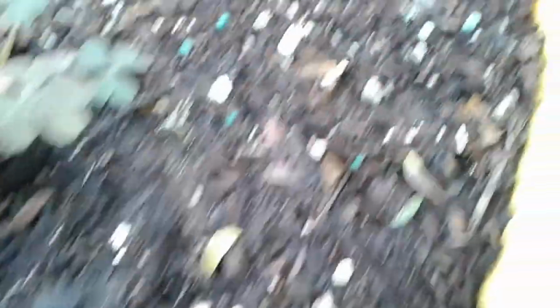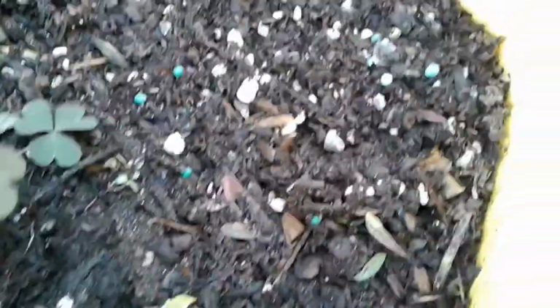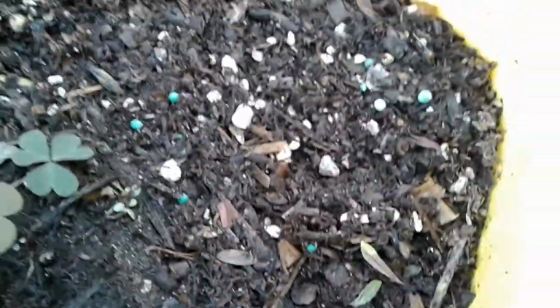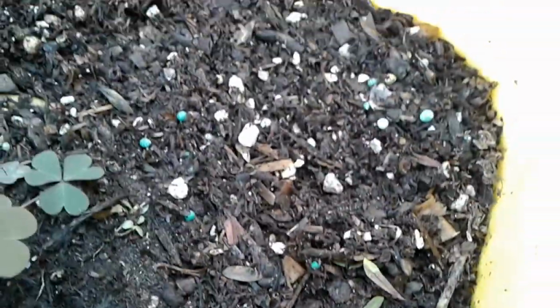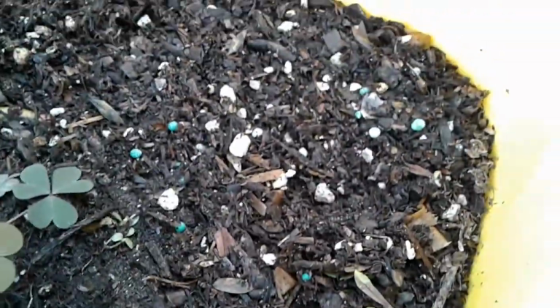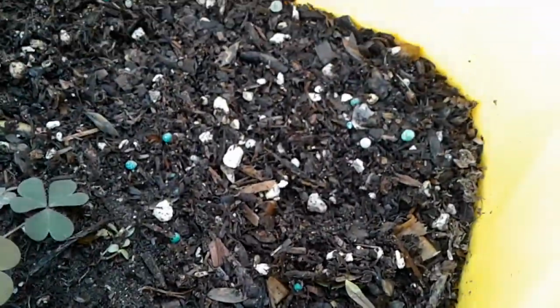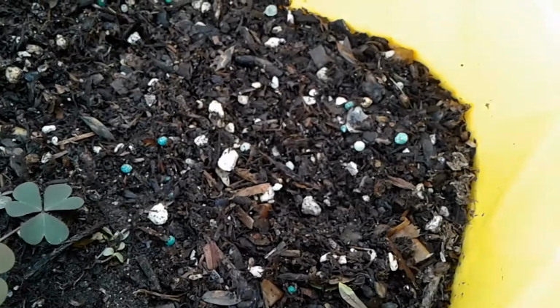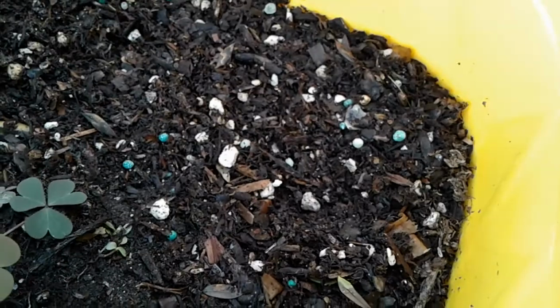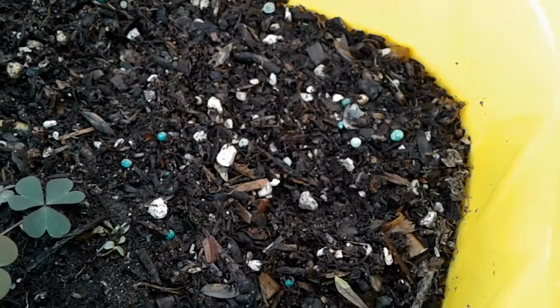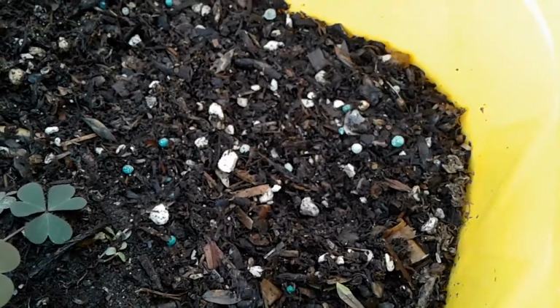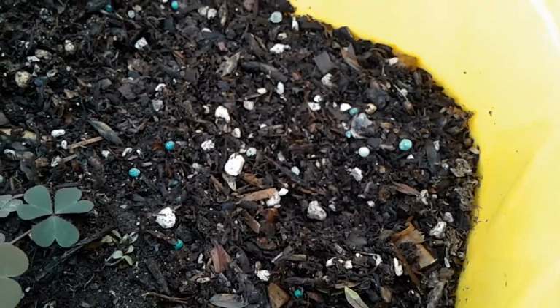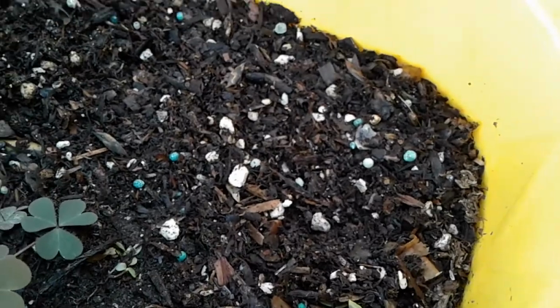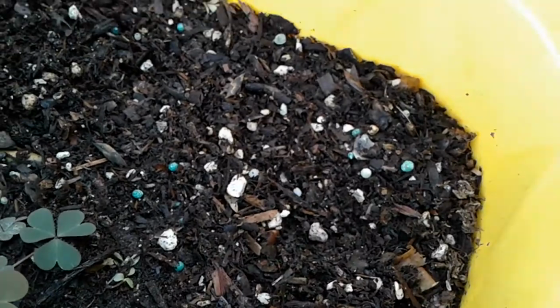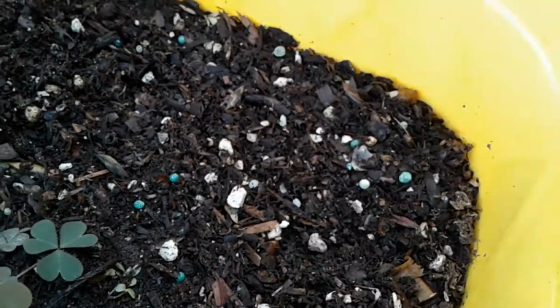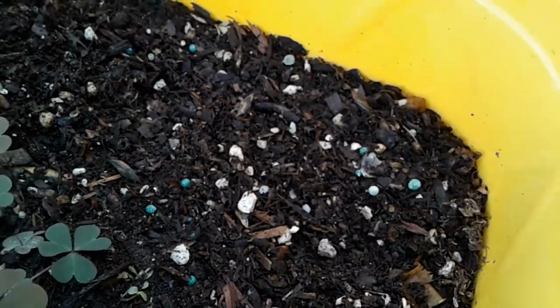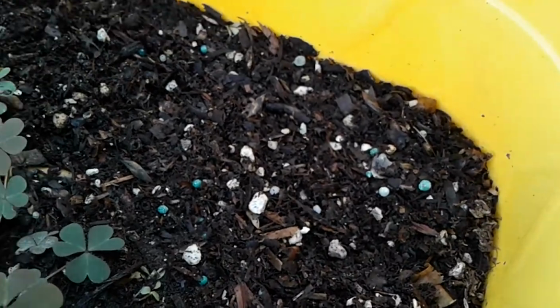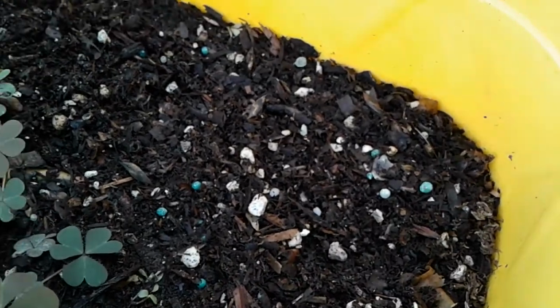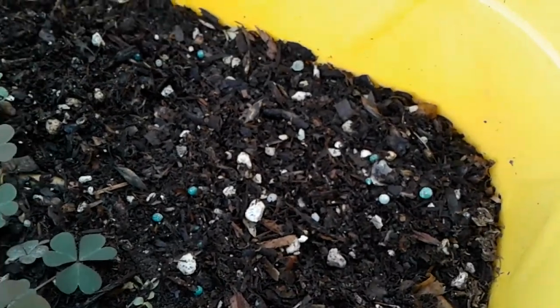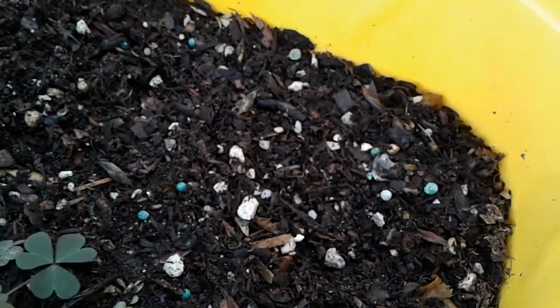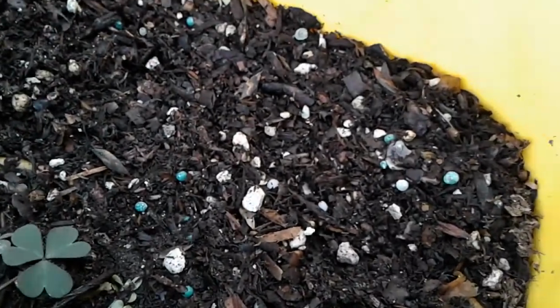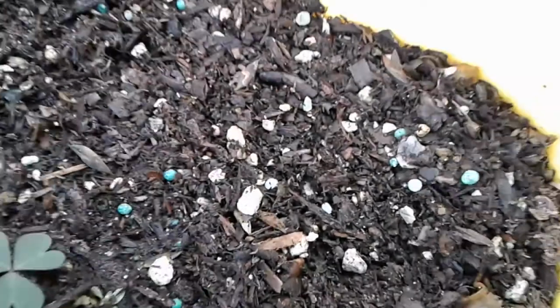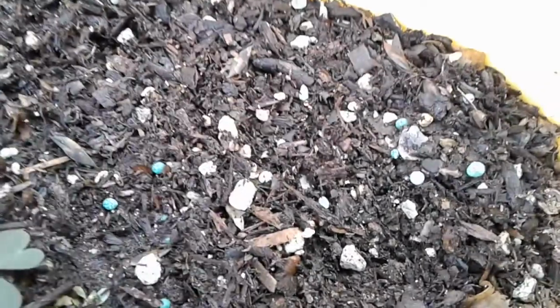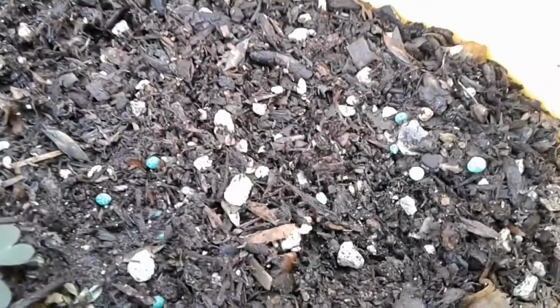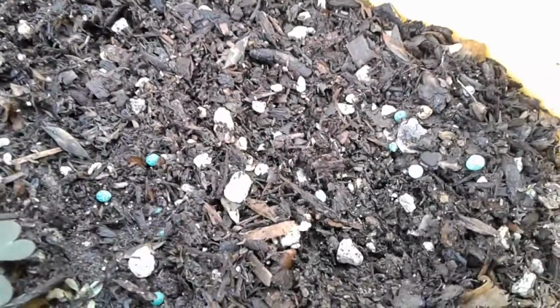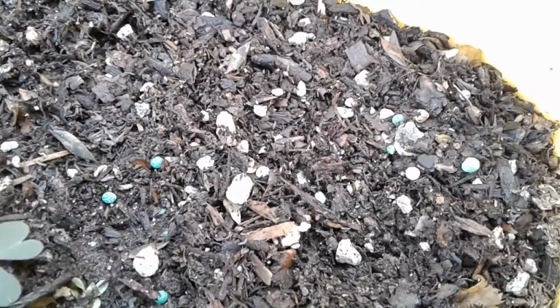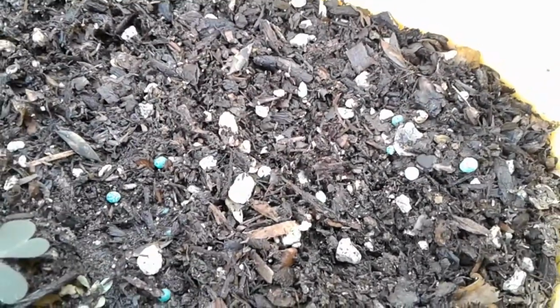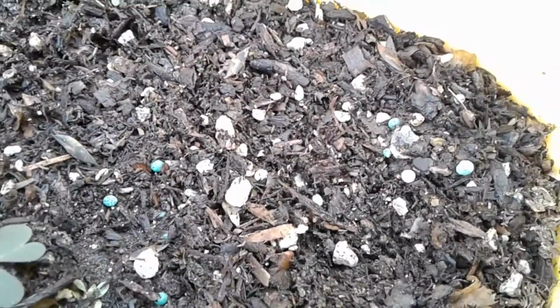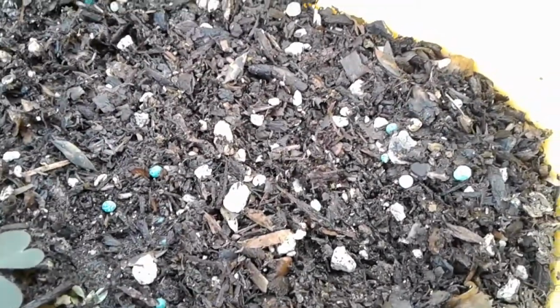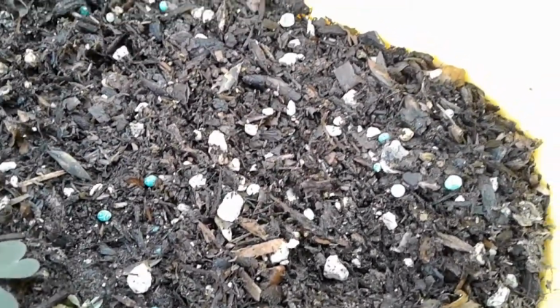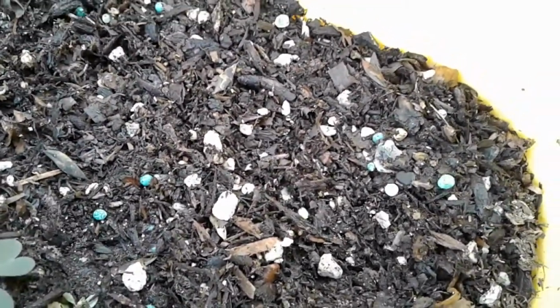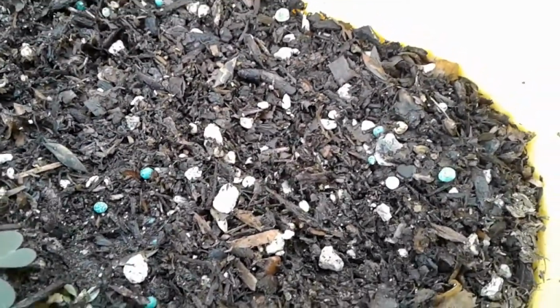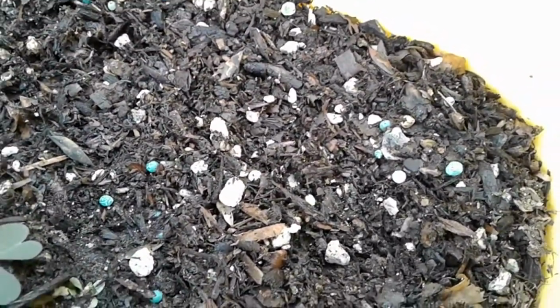If anyone knows what they are, just let me know before they become a problem — or if they become a problem, which they might.